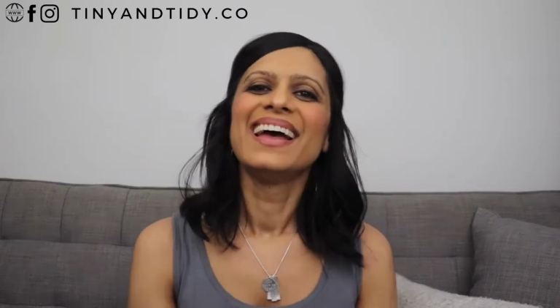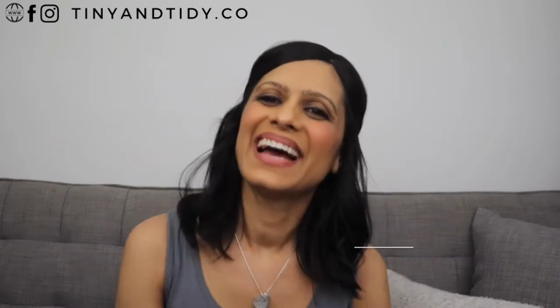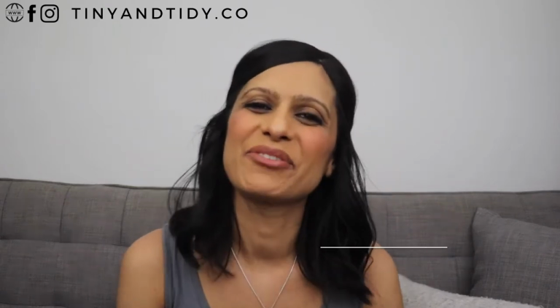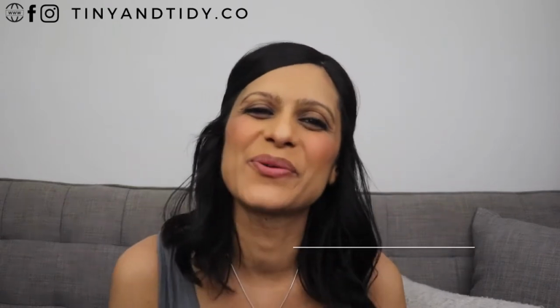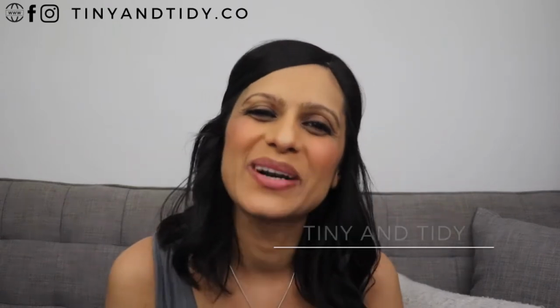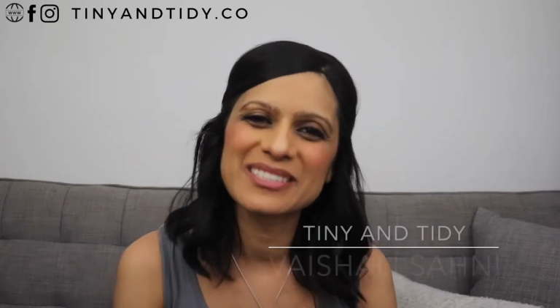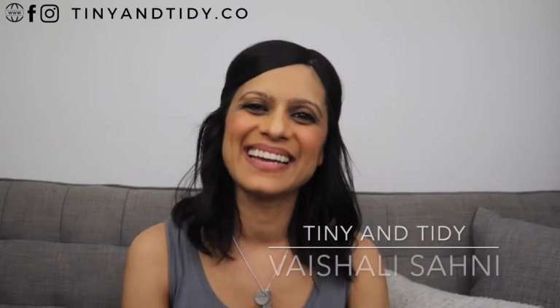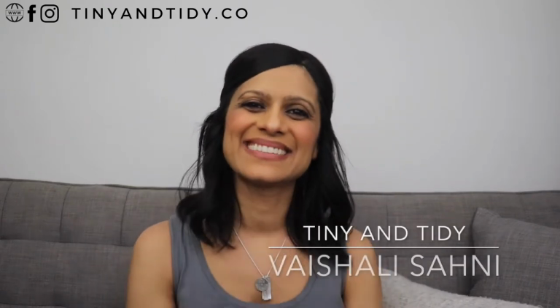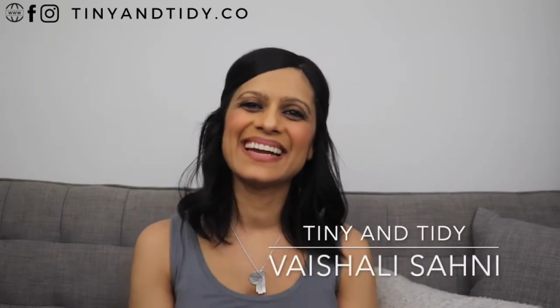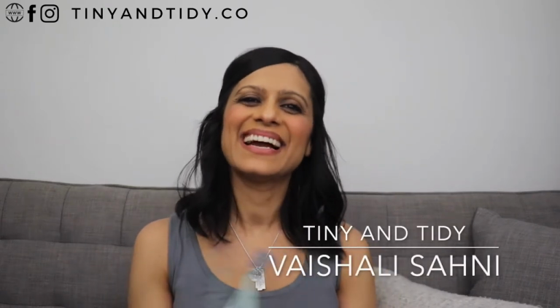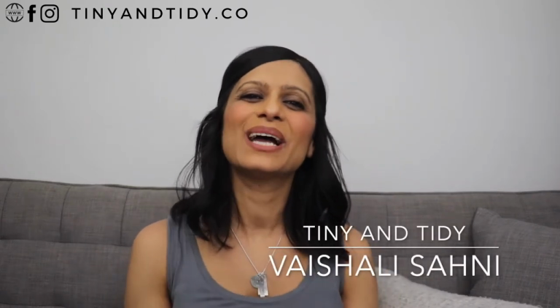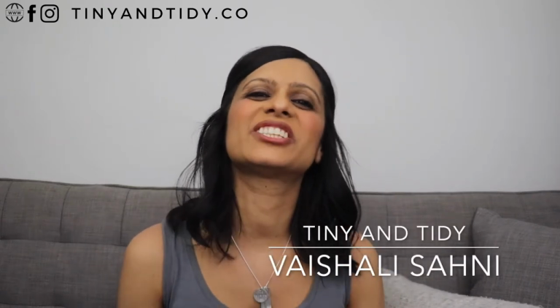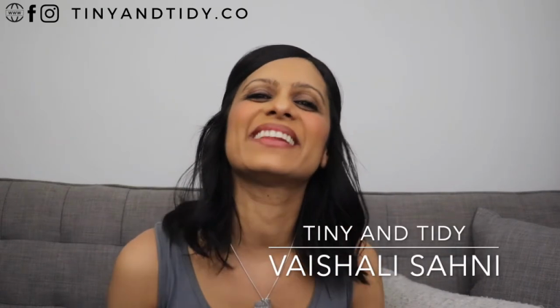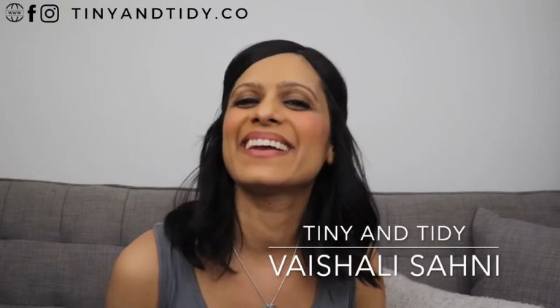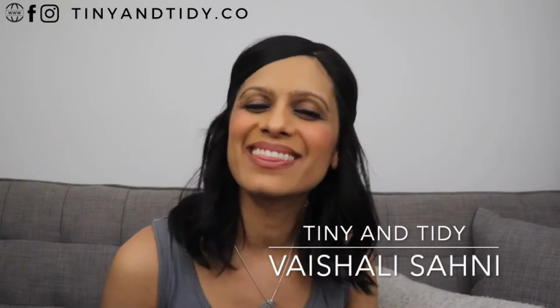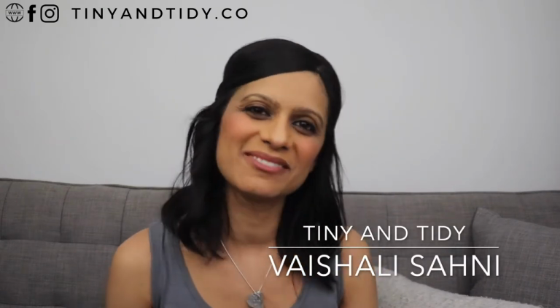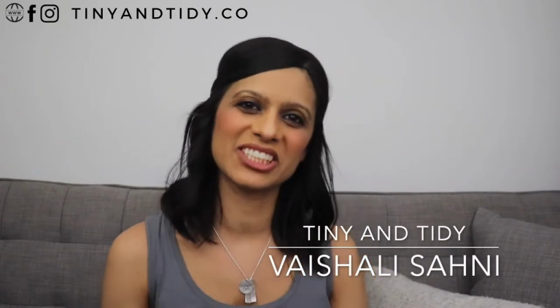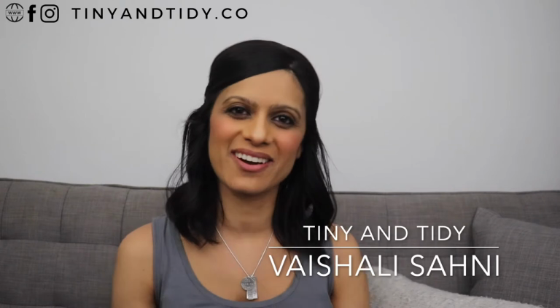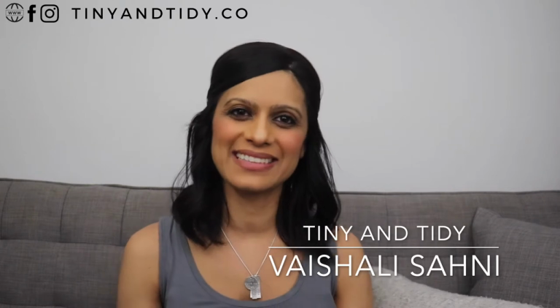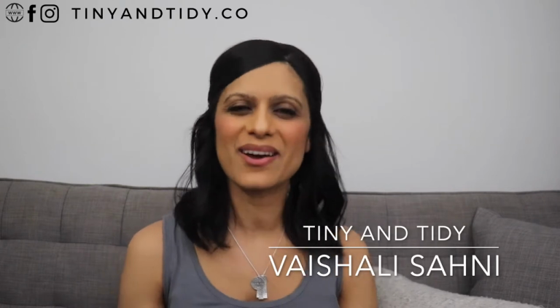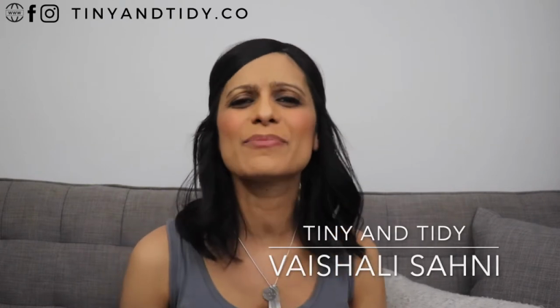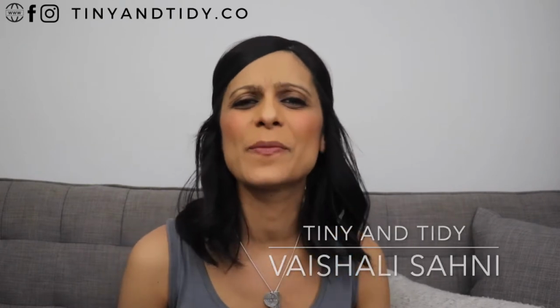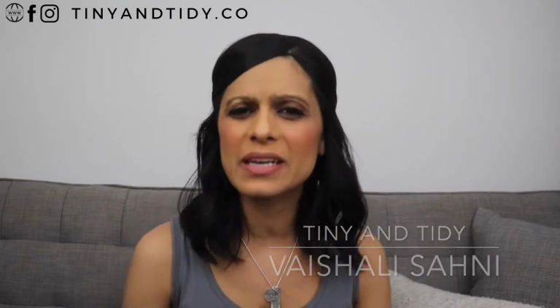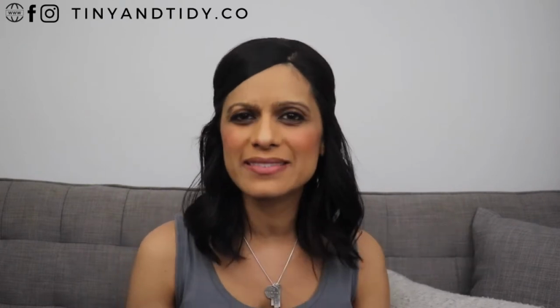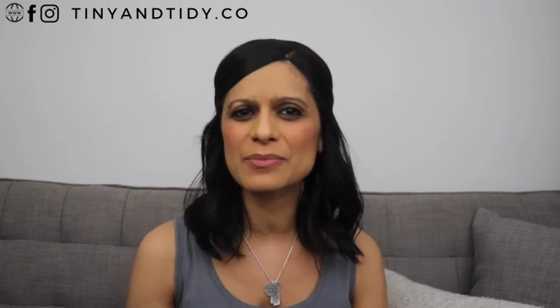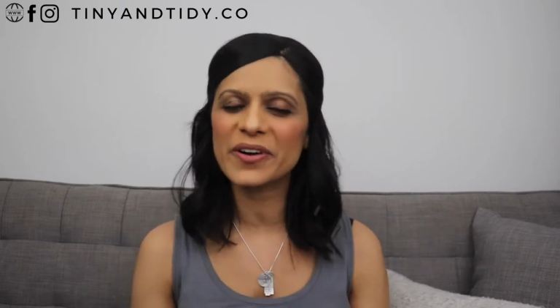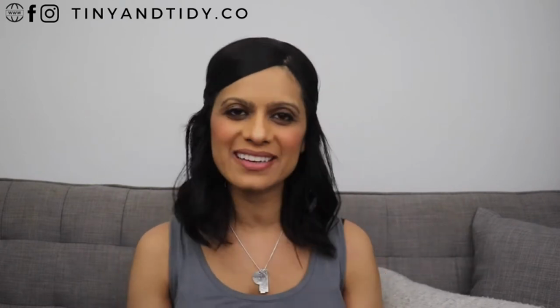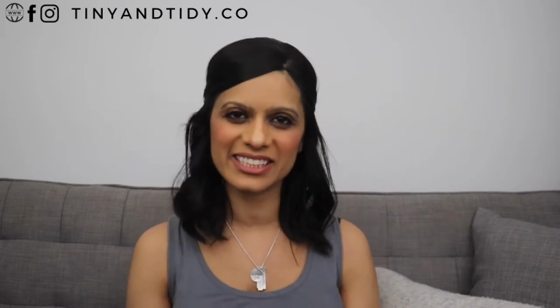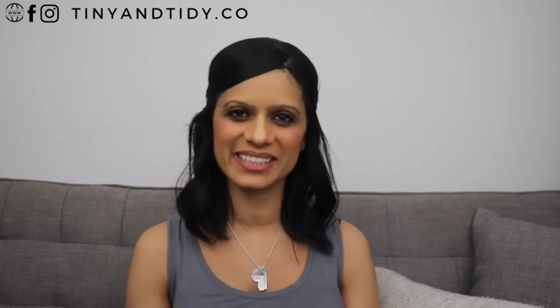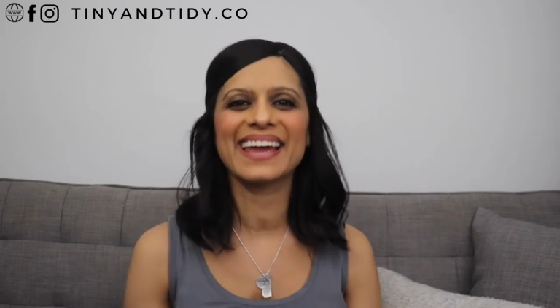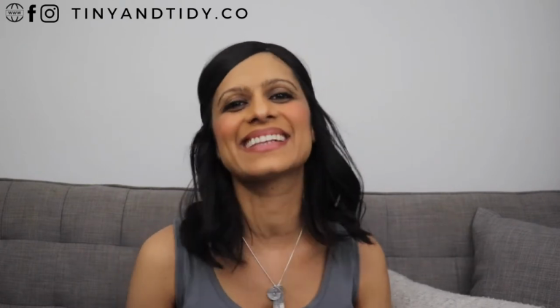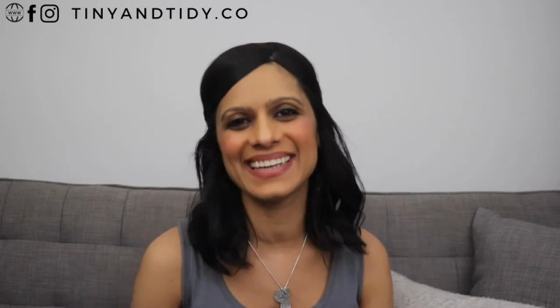Hi everyone, welcome to Tiny and Tidy. I'm Vishali and I love to share content all about minimalism, organization, and cleaning.